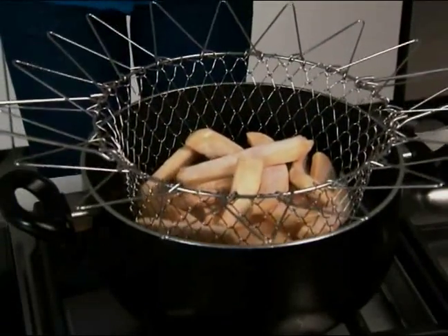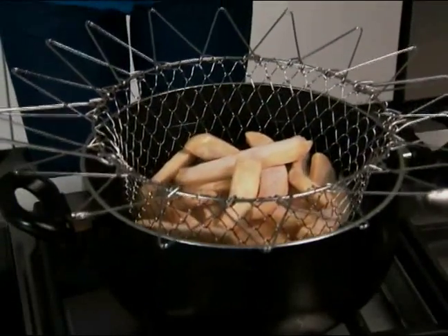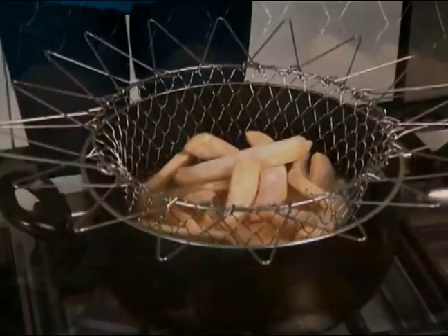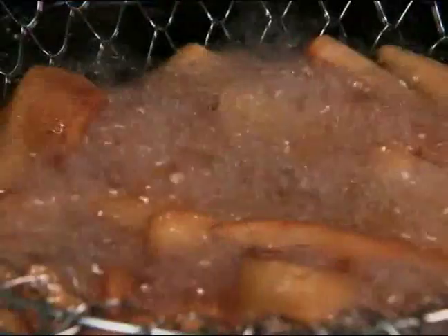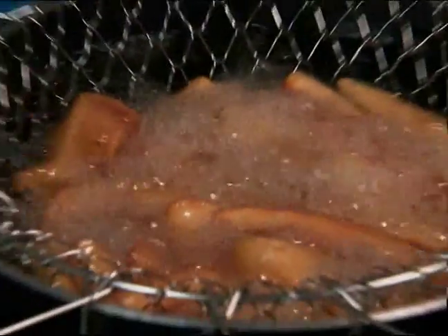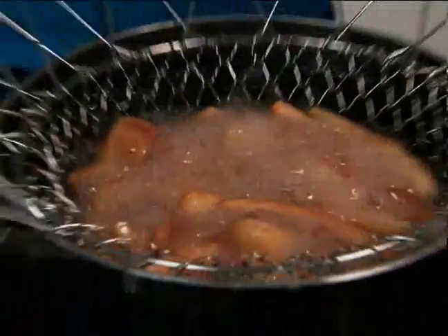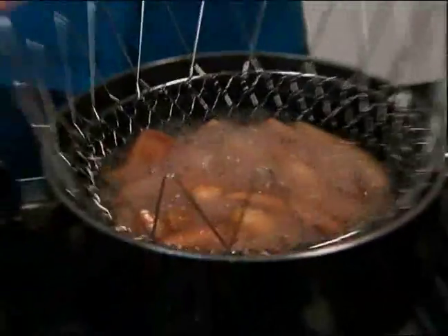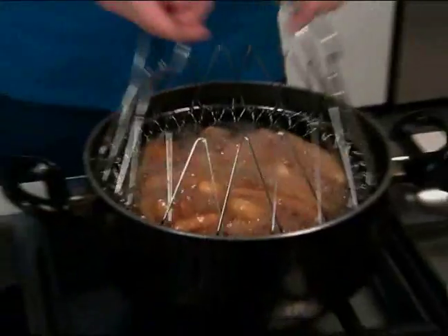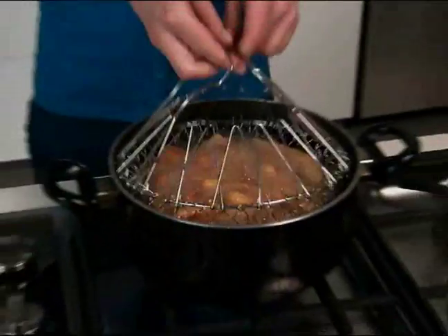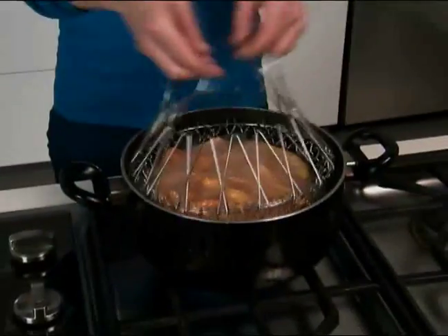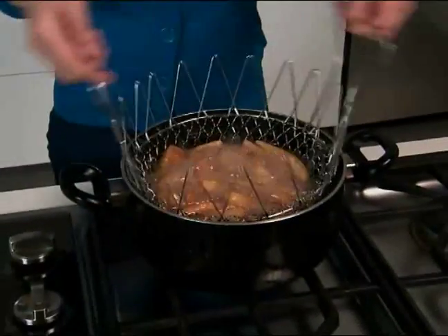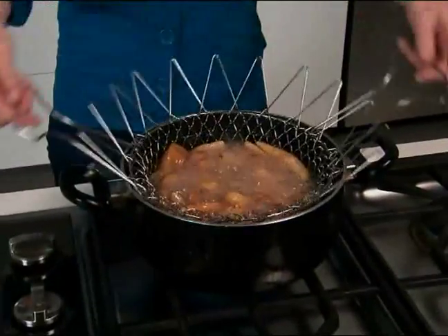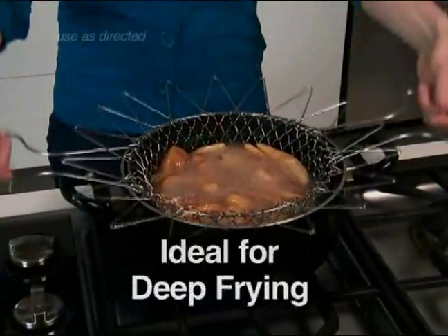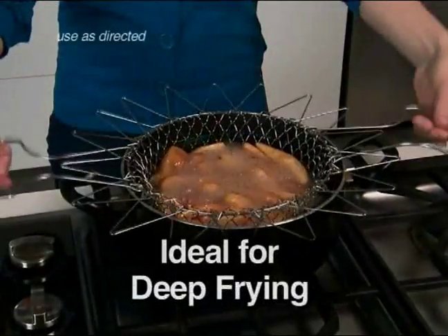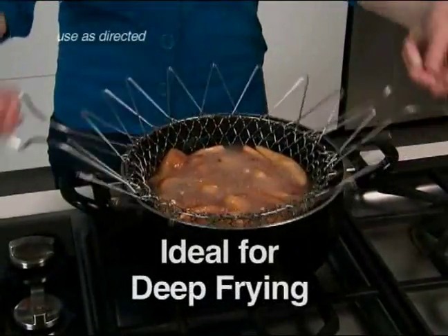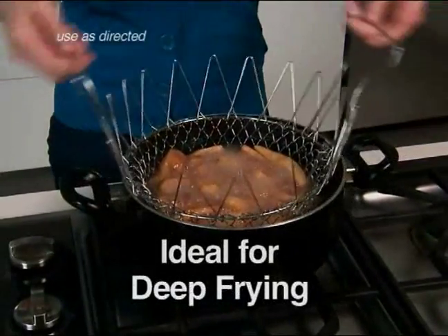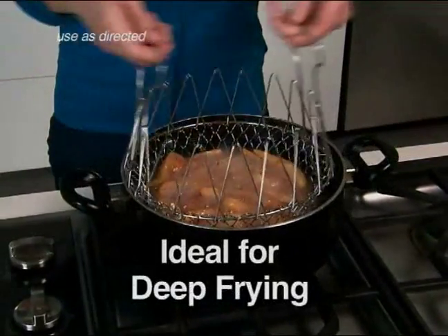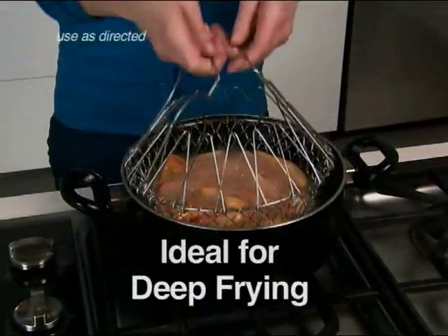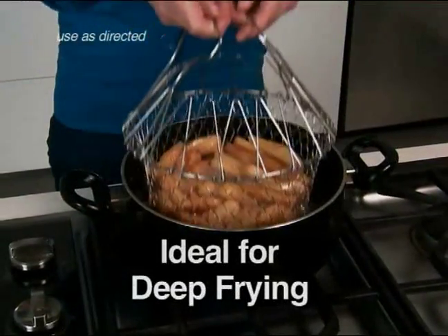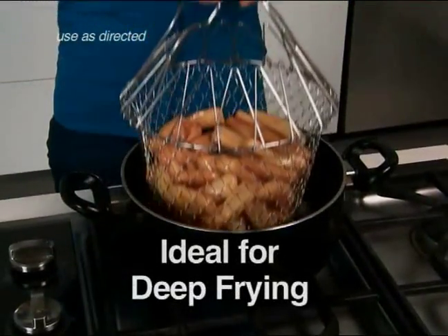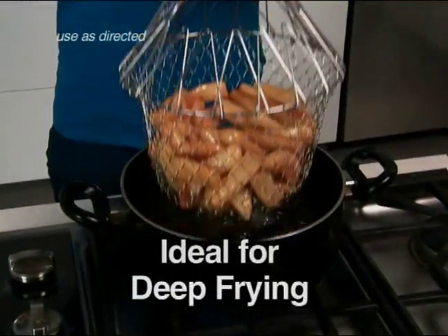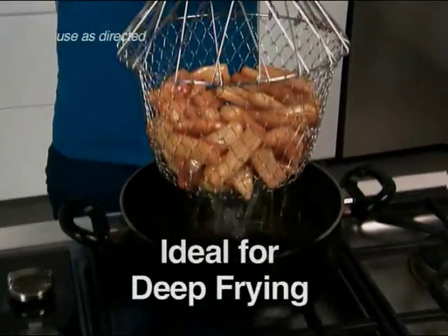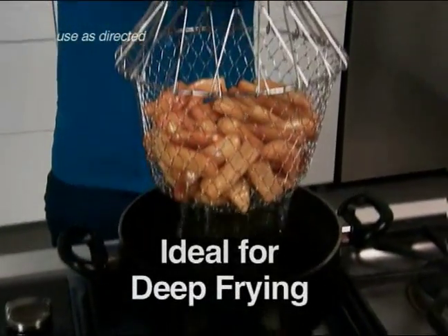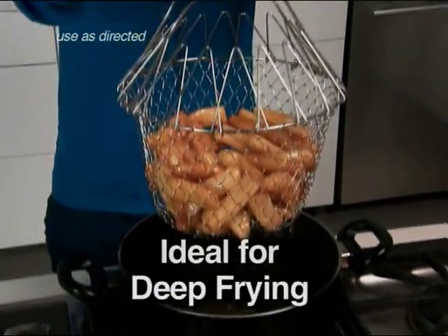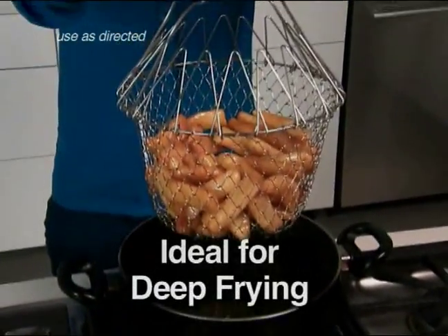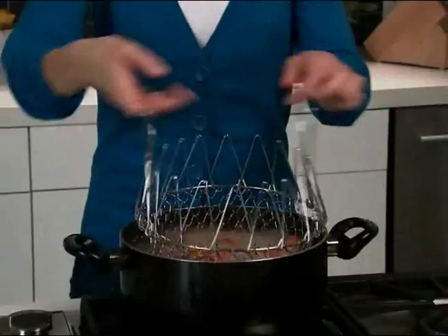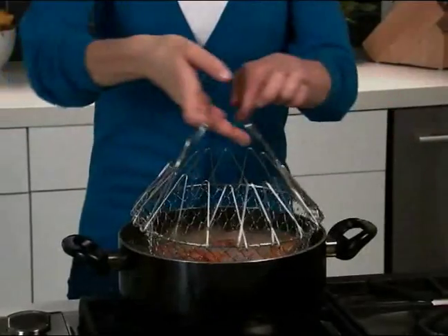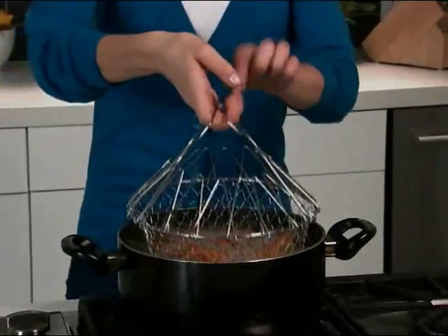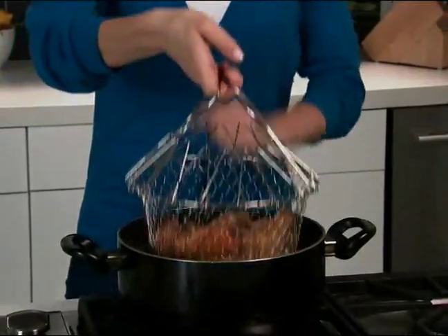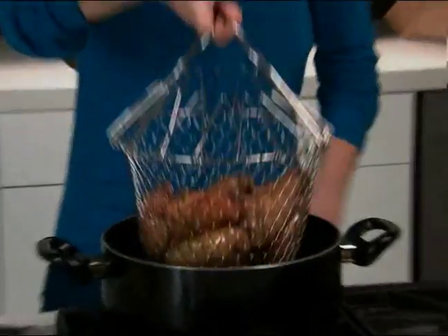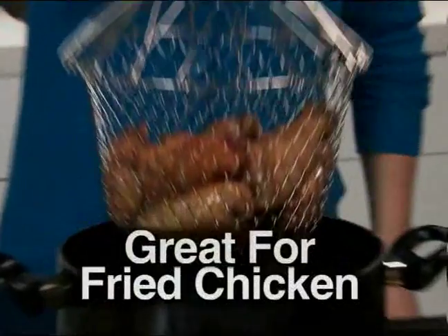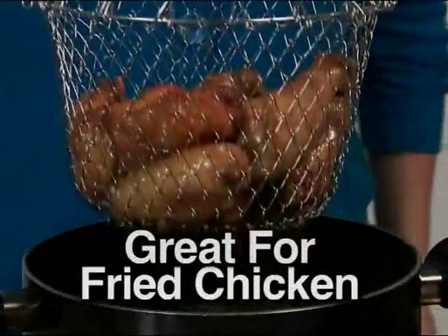It's also the ultimate deep fryer. Simply drop in your french fries and cook. Even in hot bubbling oil, the handles remain cool to the touch. It's so easy with the Chef Basket.